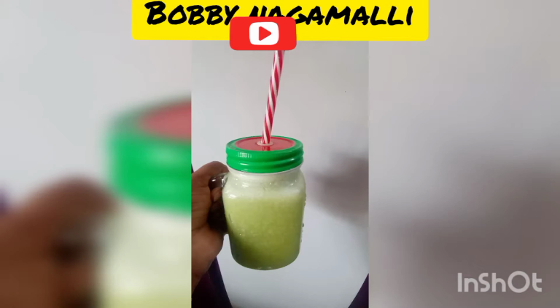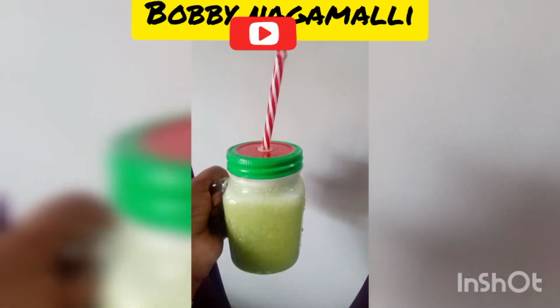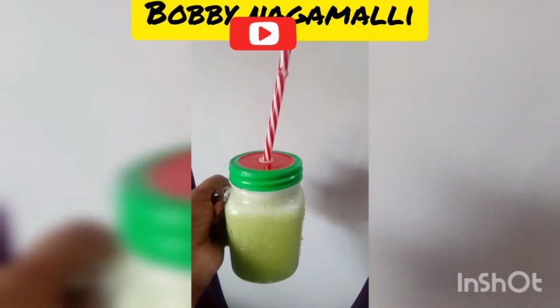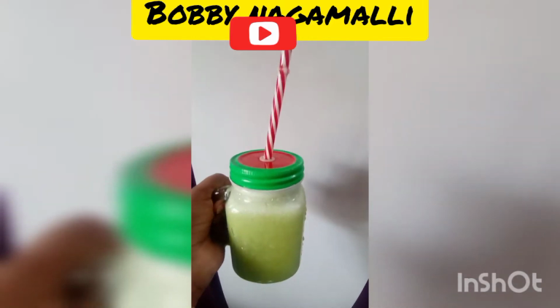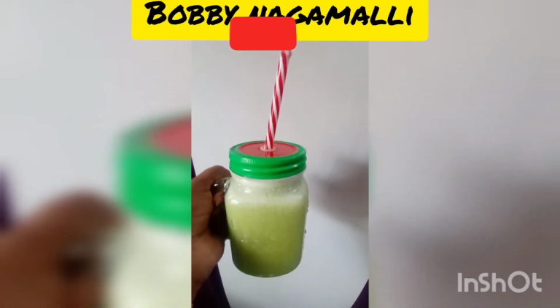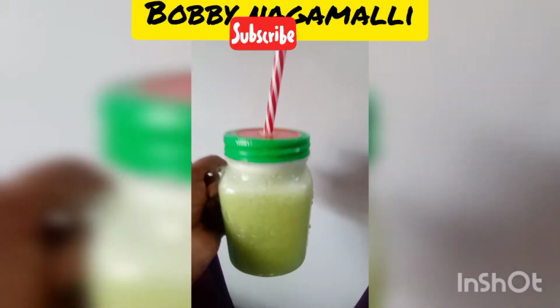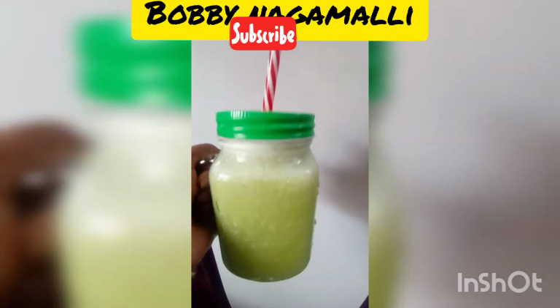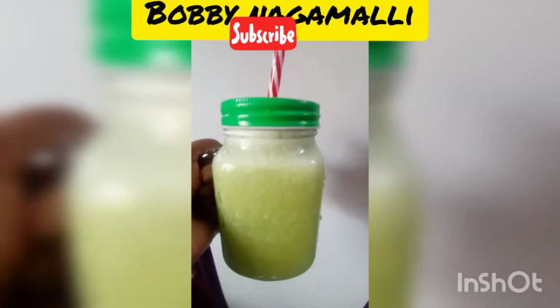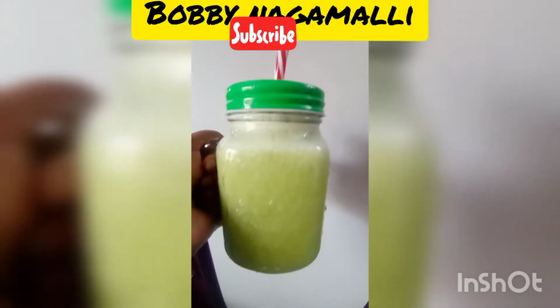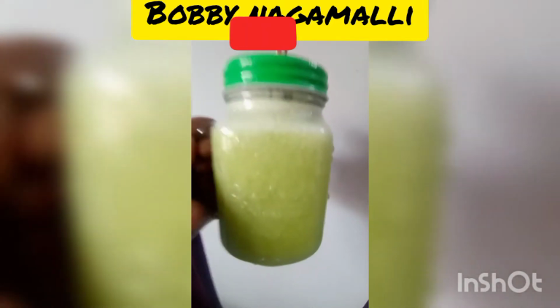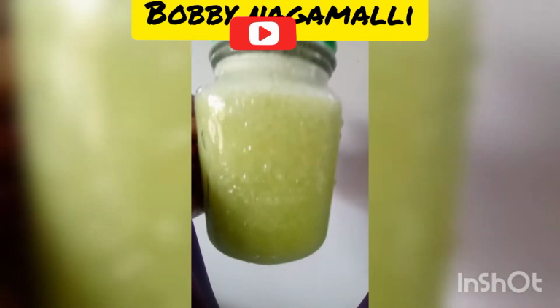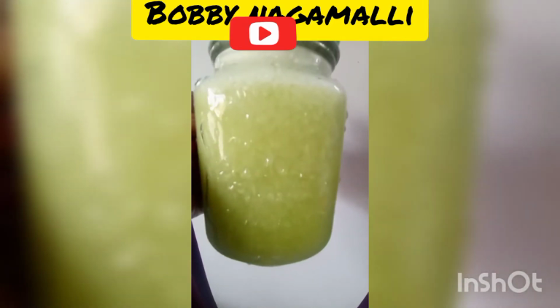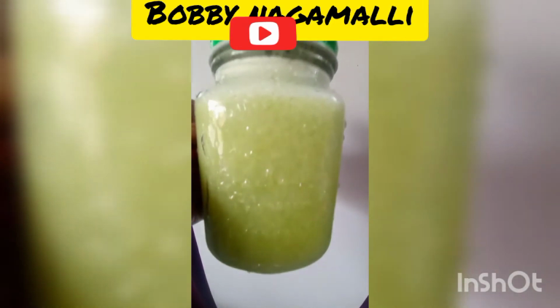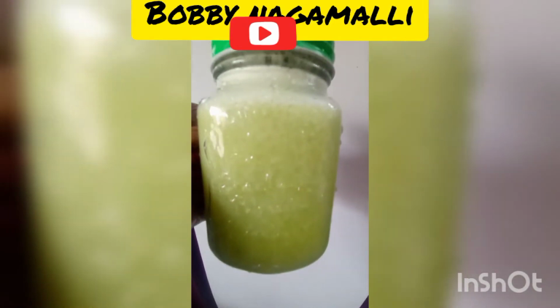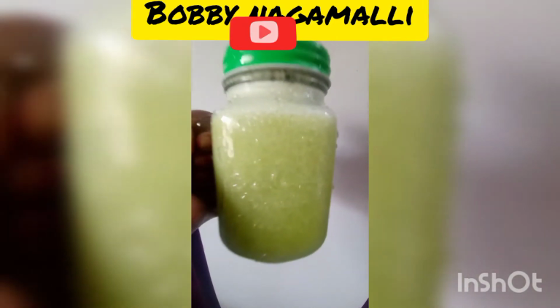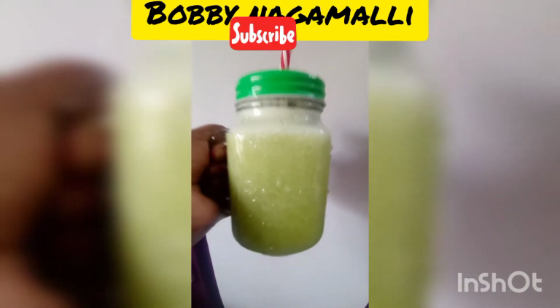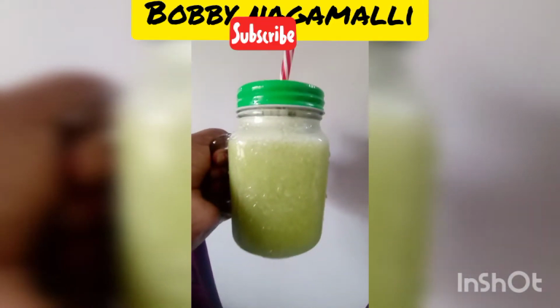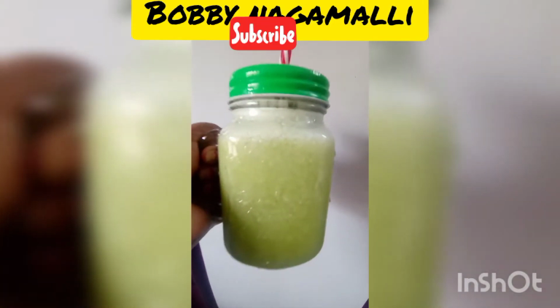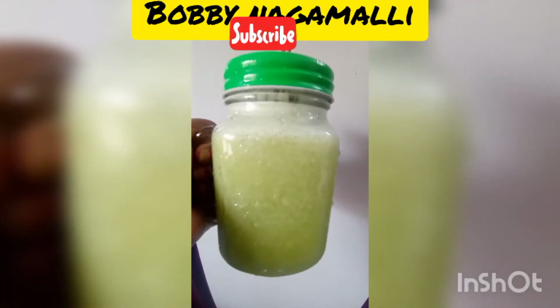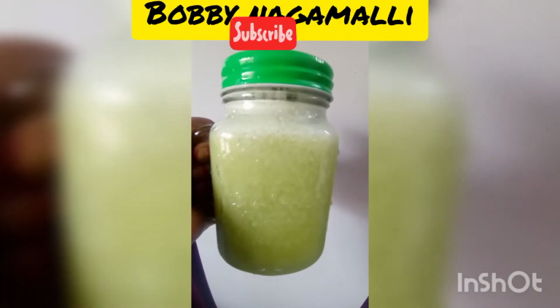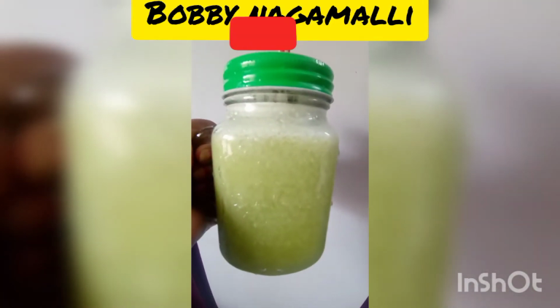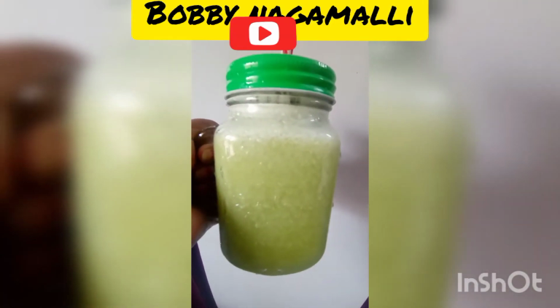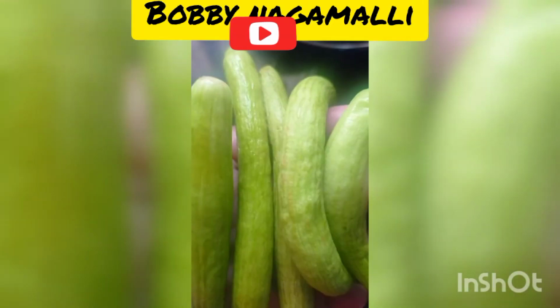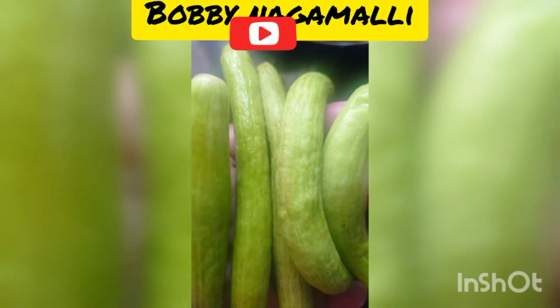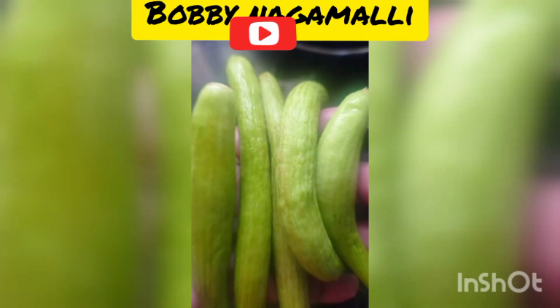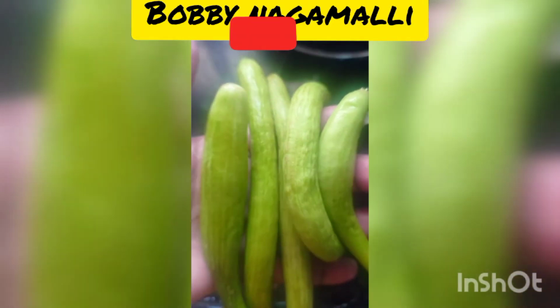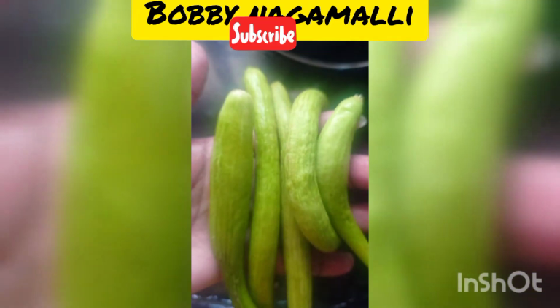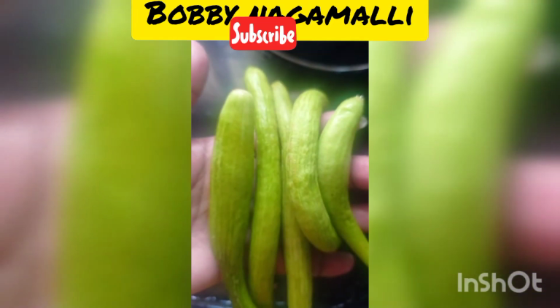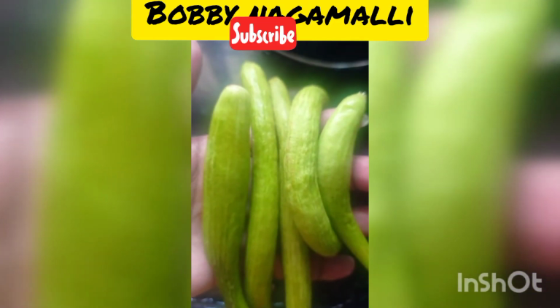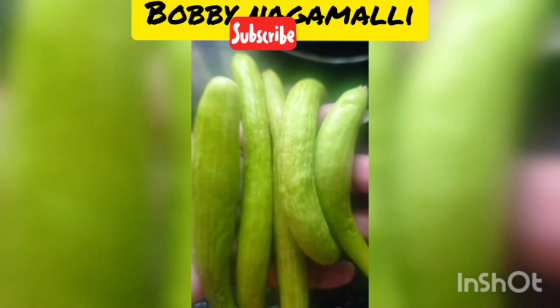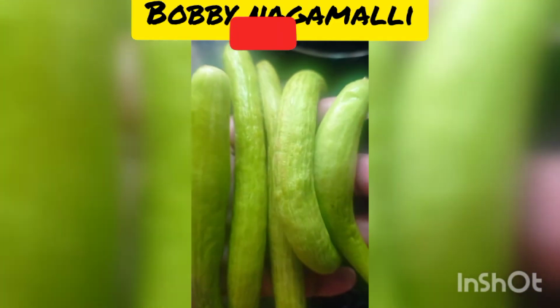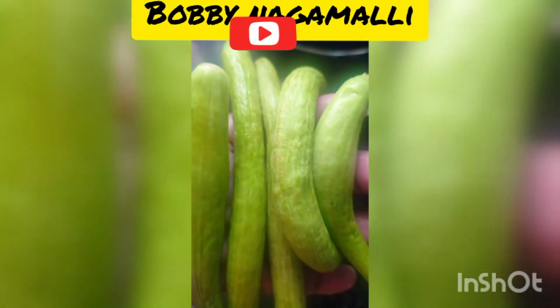Hello everyone, welcome back to my channel, Babi Nagmalli. This video is called Kira Juice.